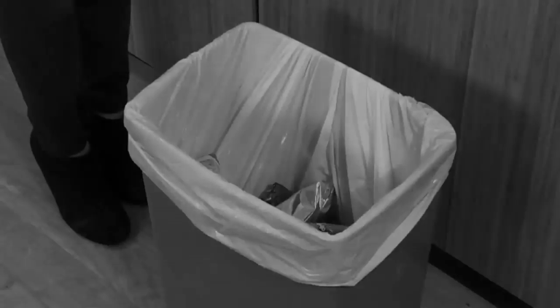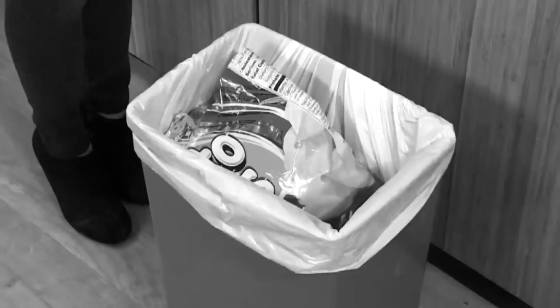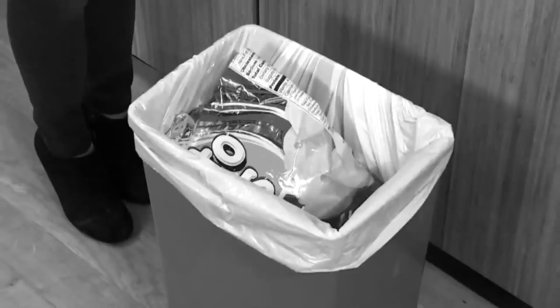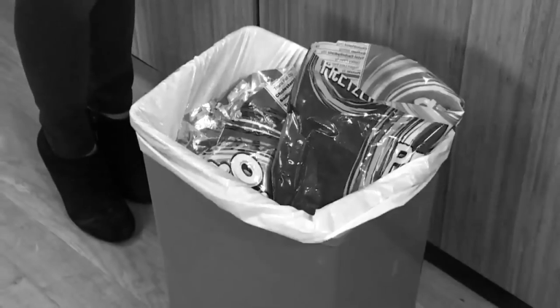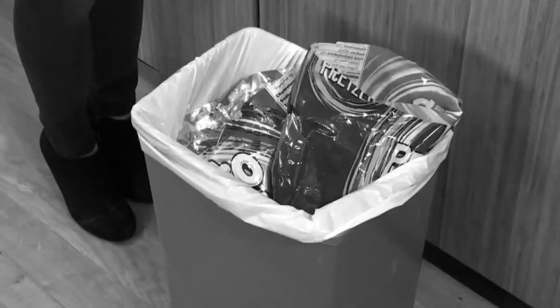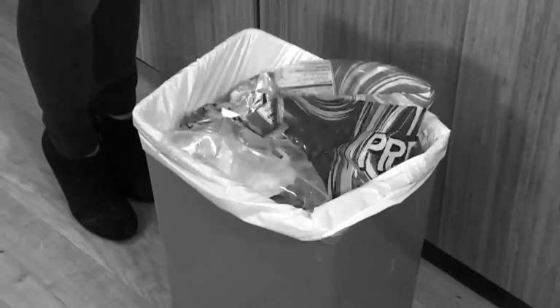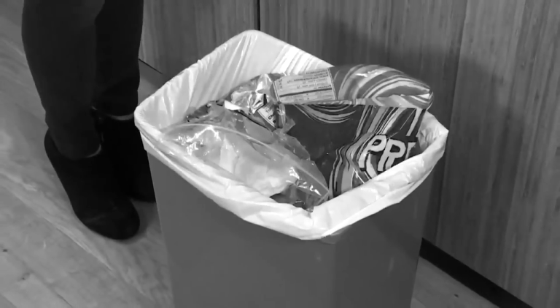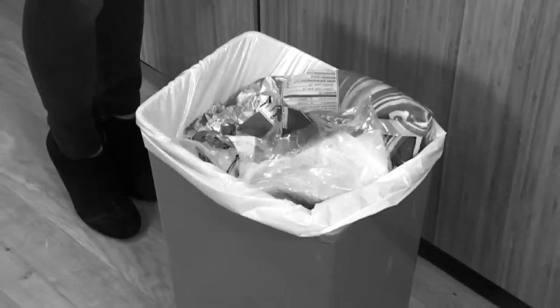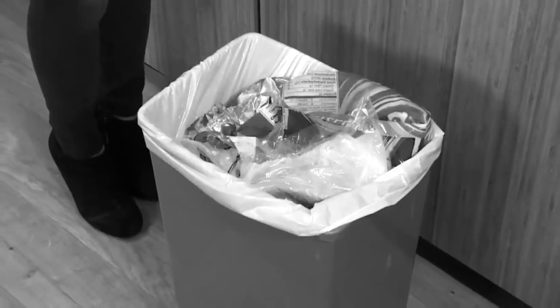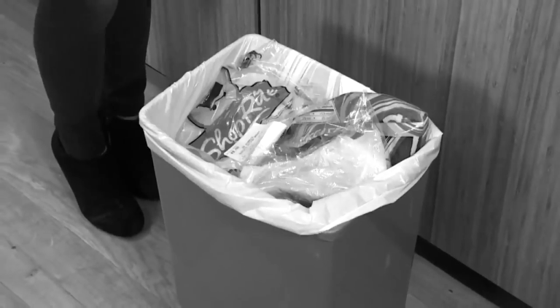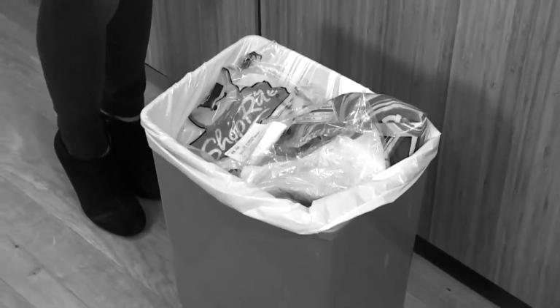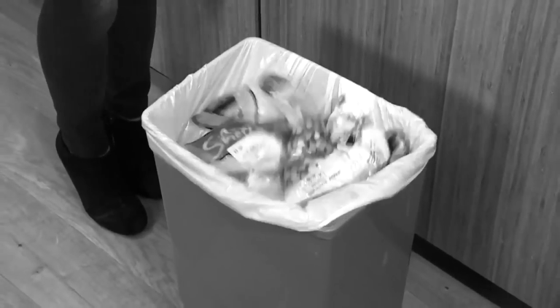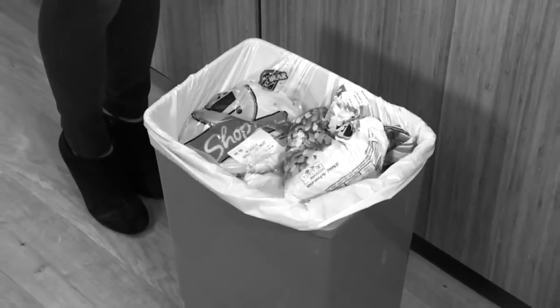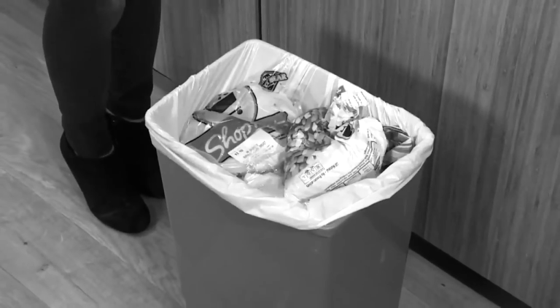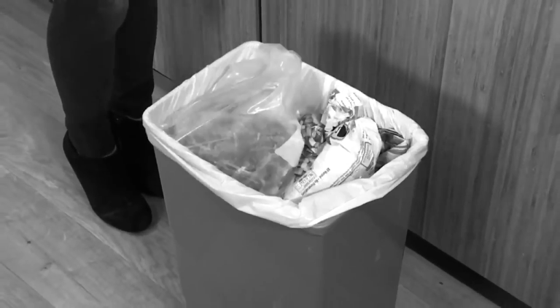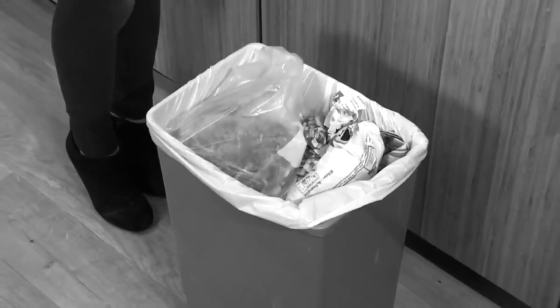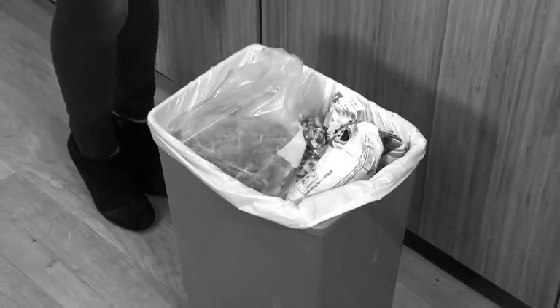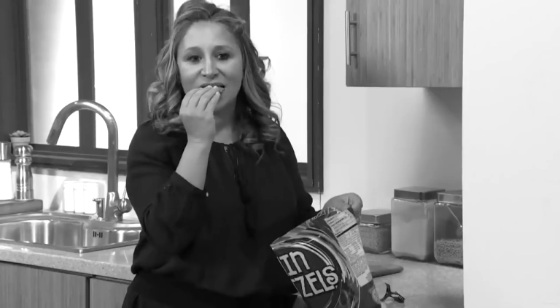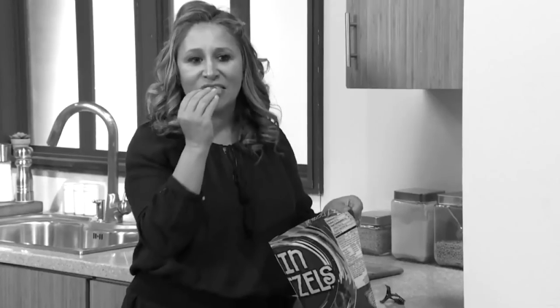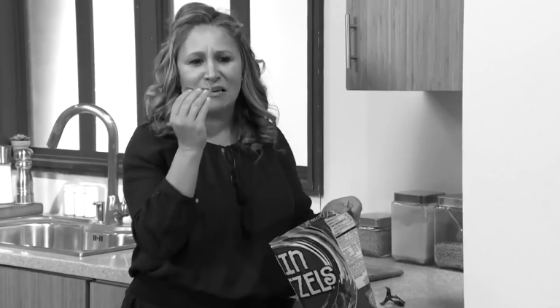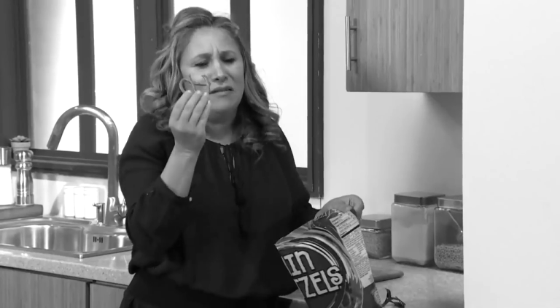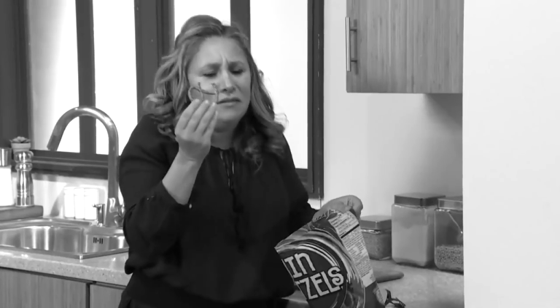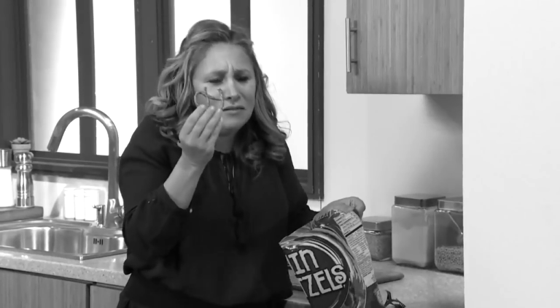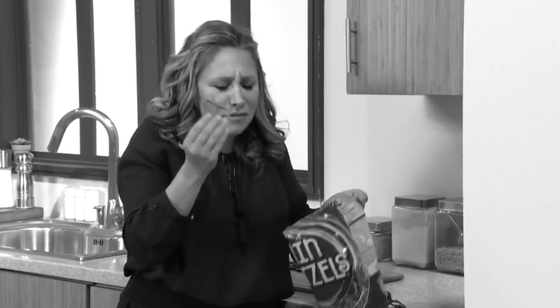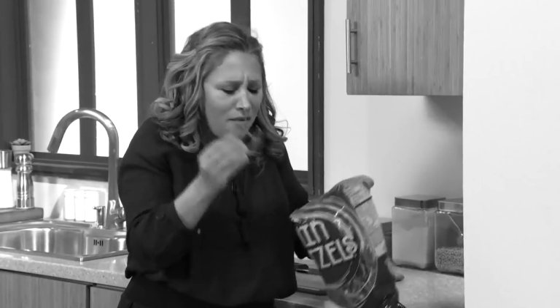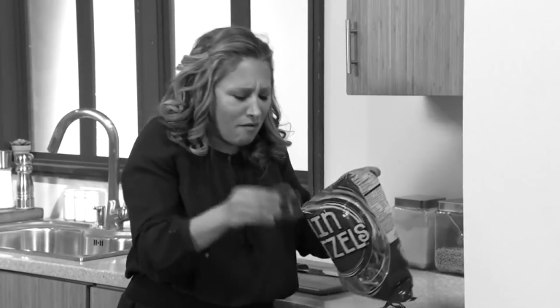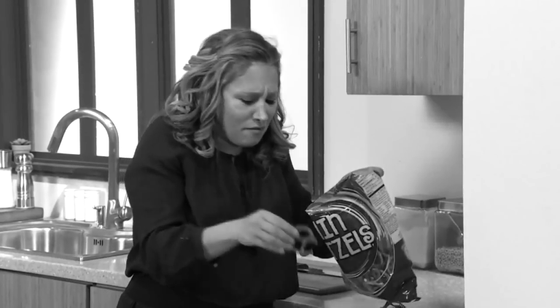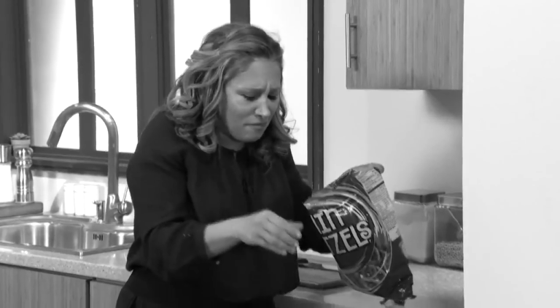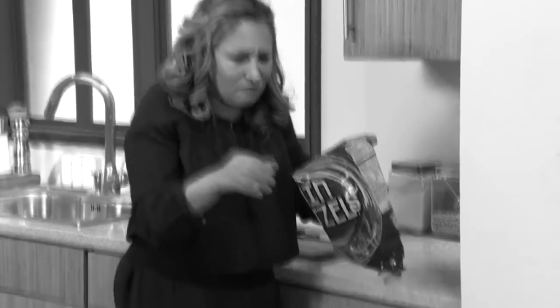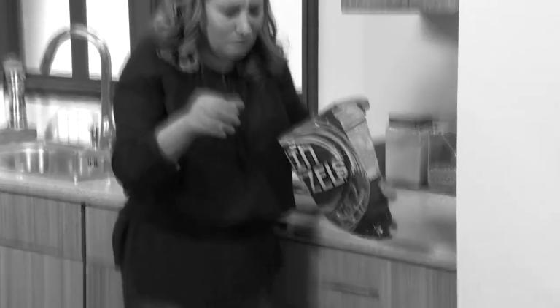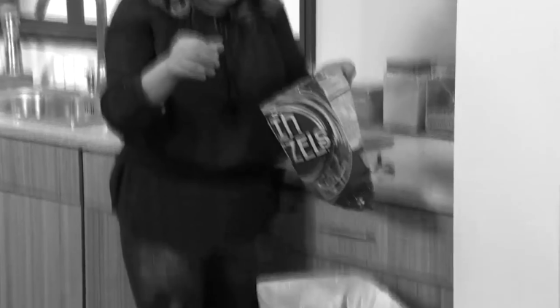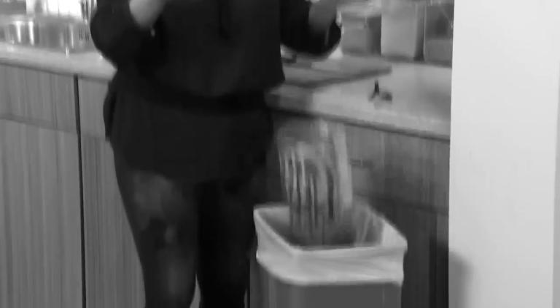Are you tired of throwing money away on spoiled food? Did you buy bulk on sale, but now it's rotten and stale?